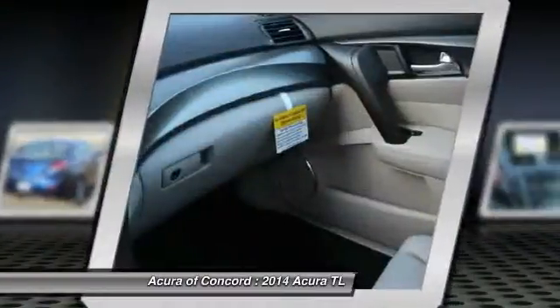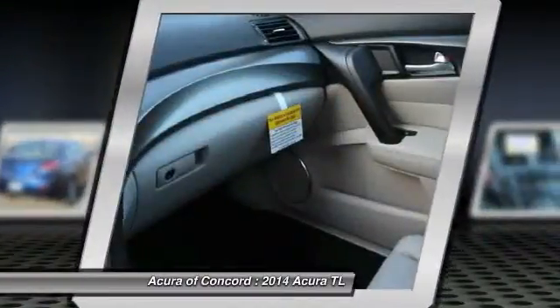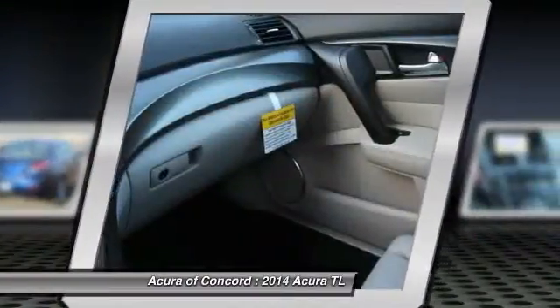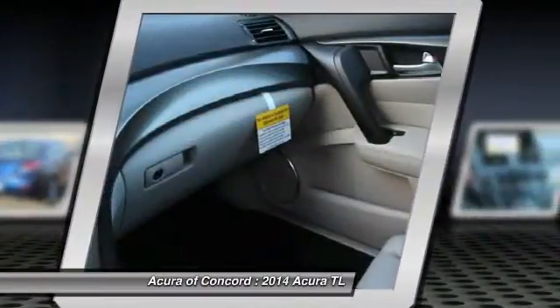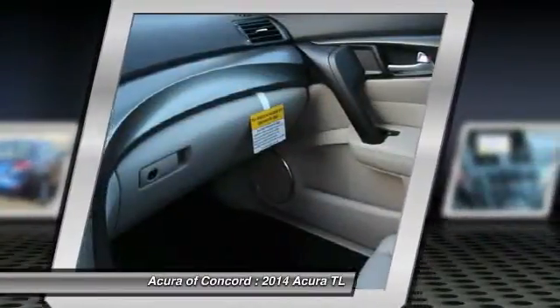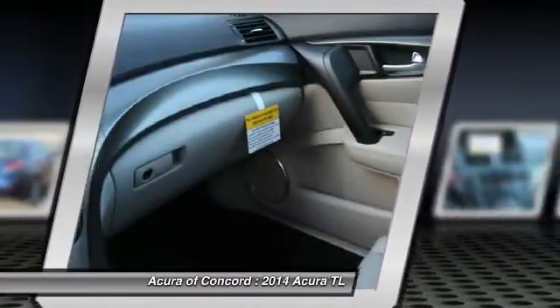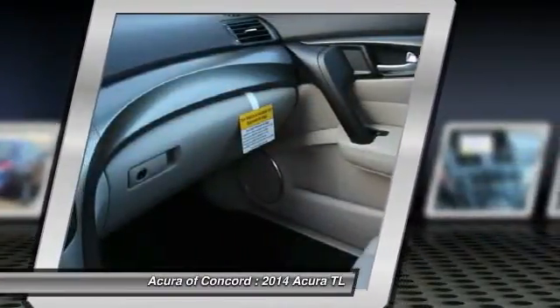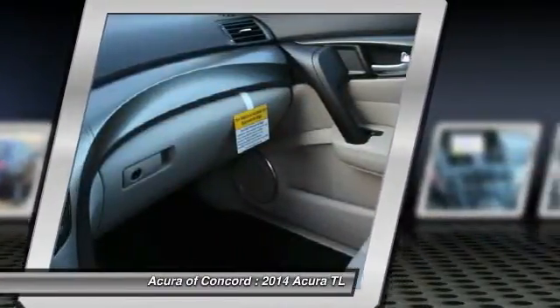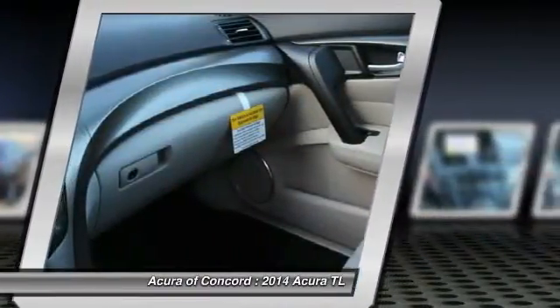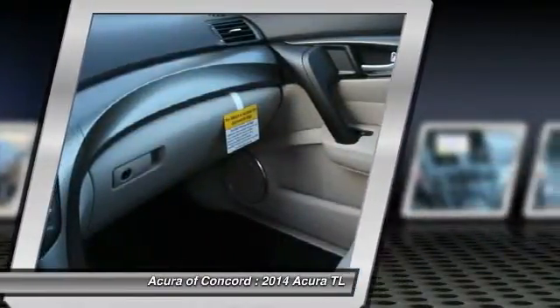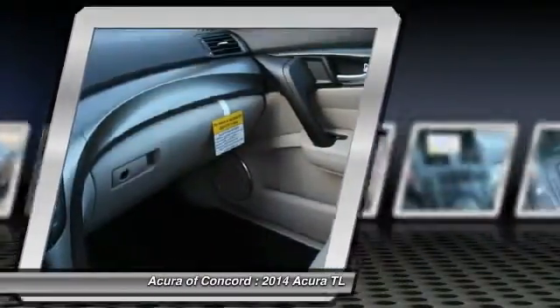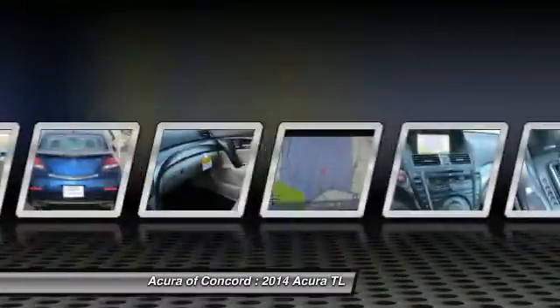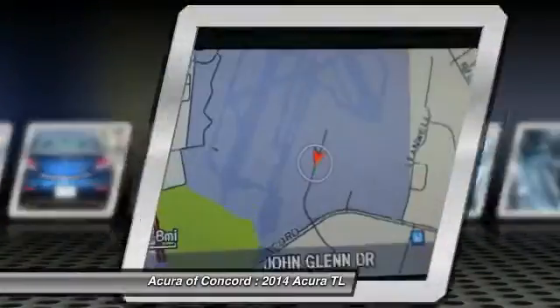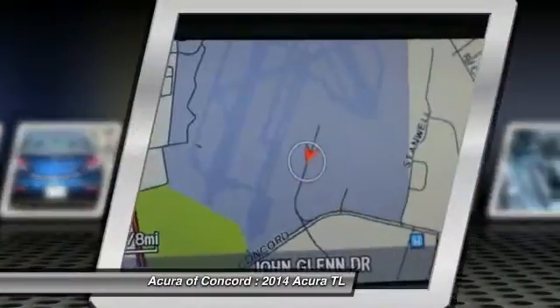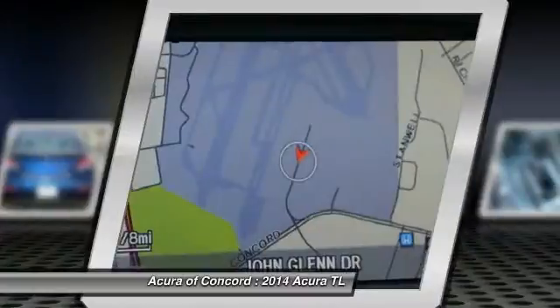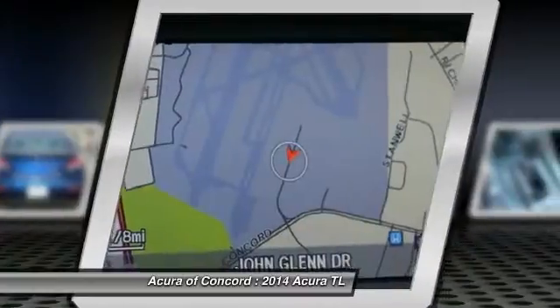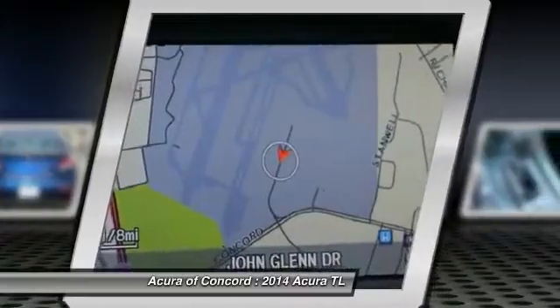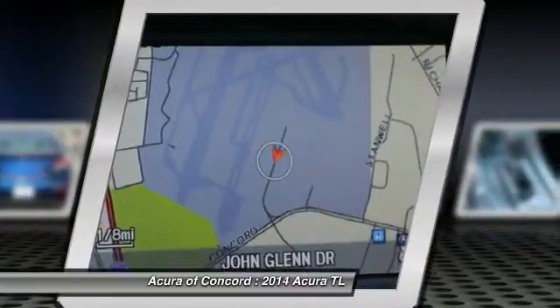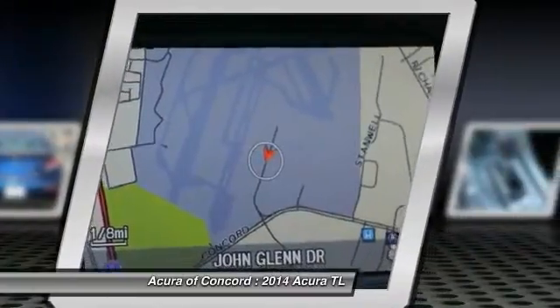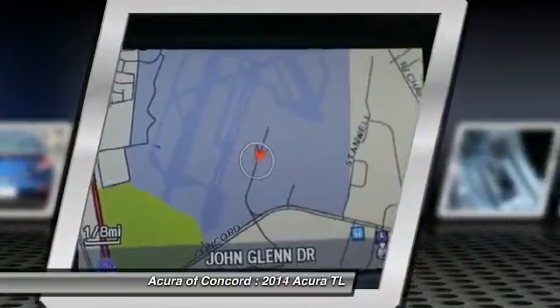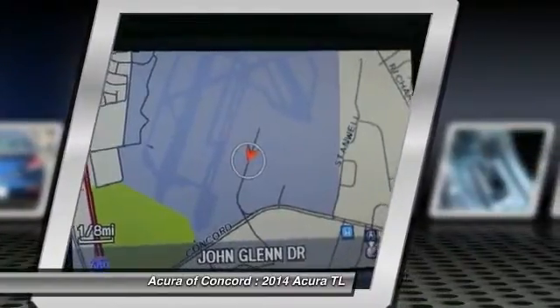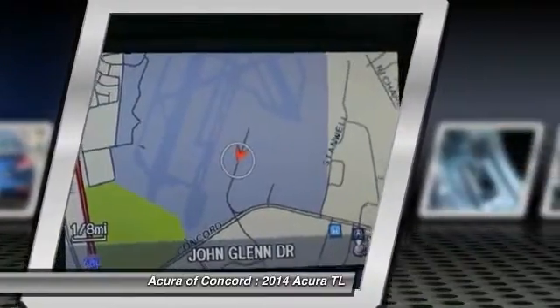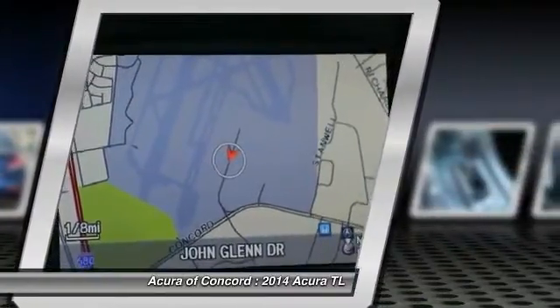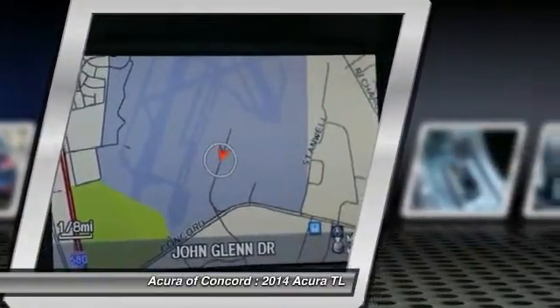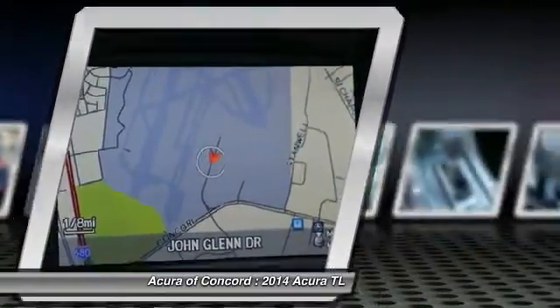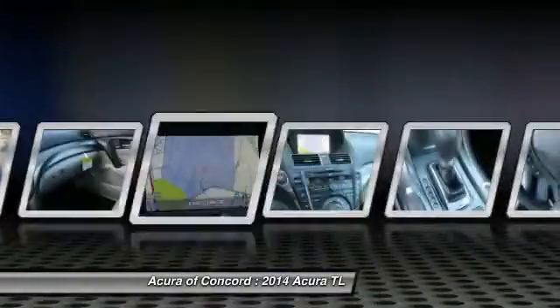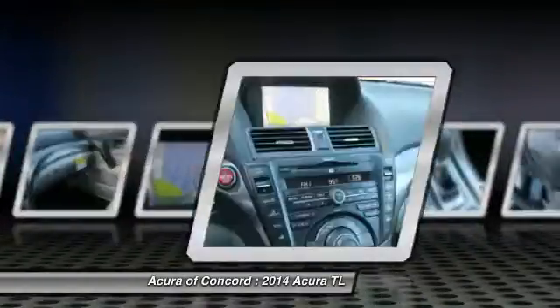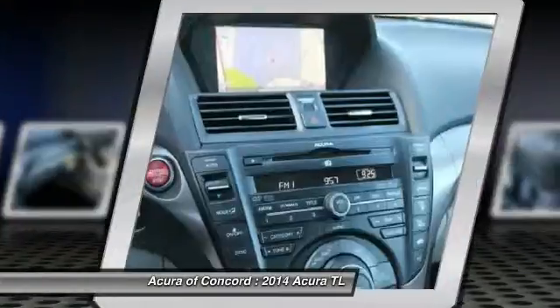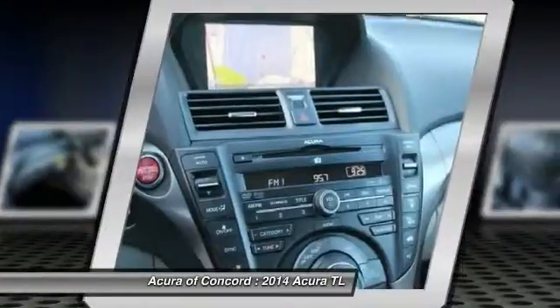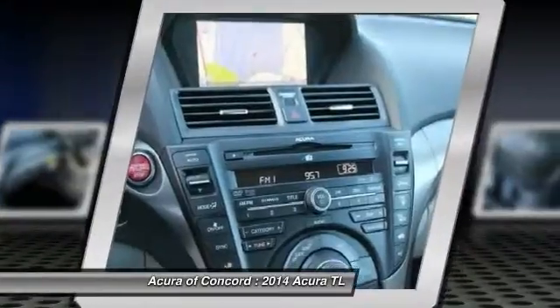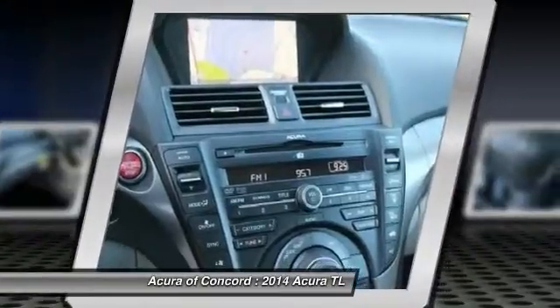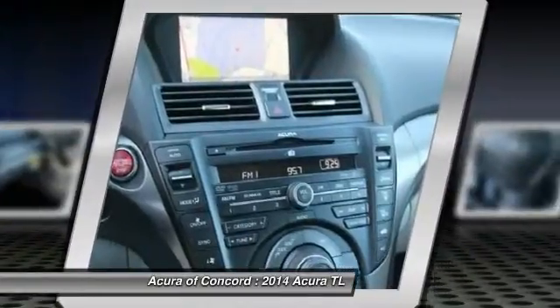Front auto dimming rear view mirror, PPO, aluminum wheels, floor mats, keyless entry.